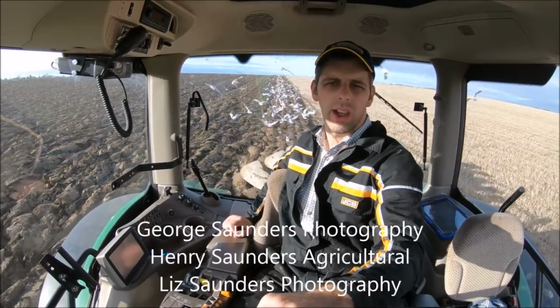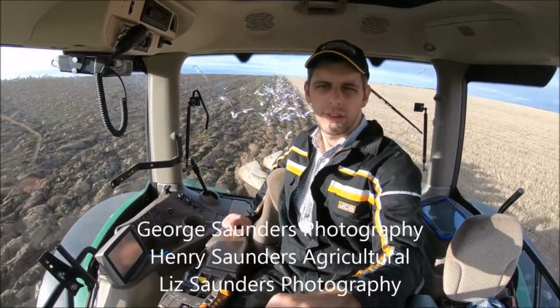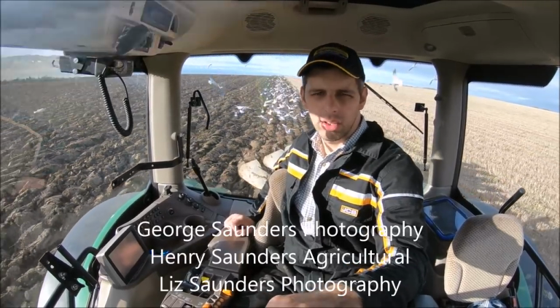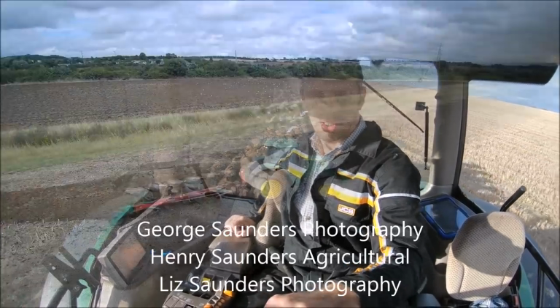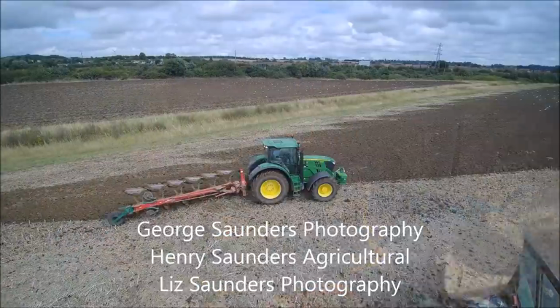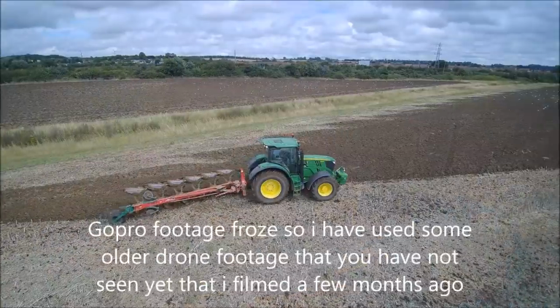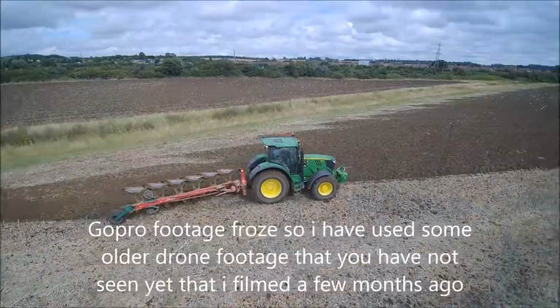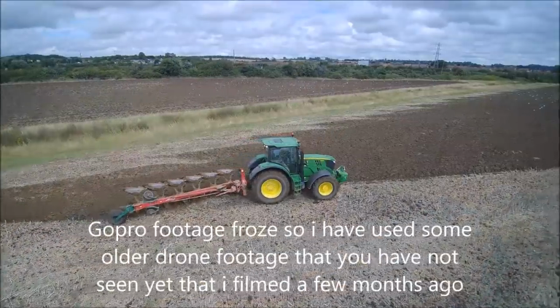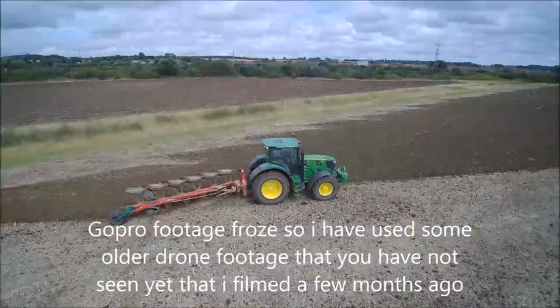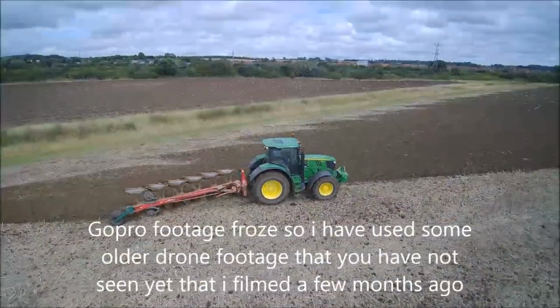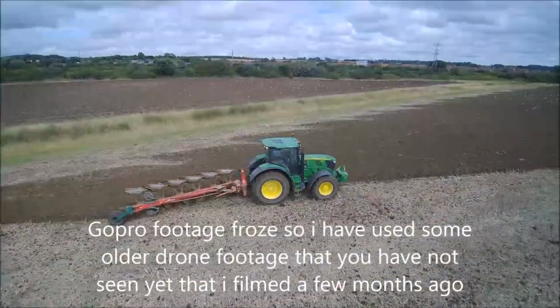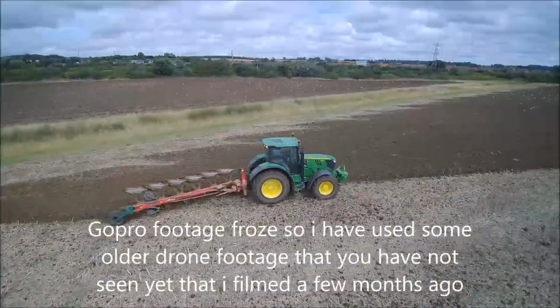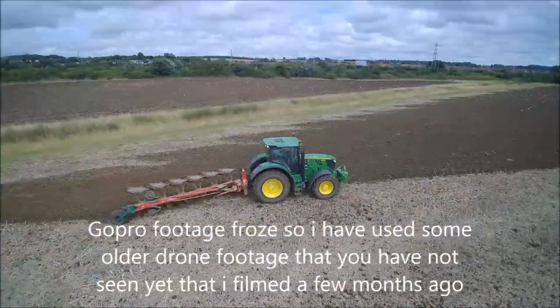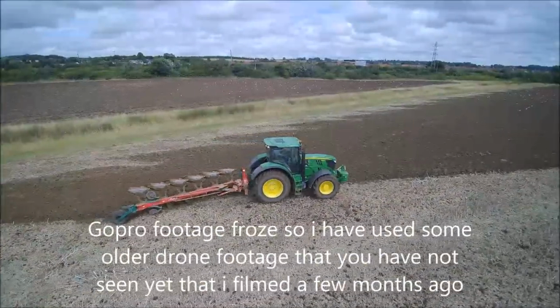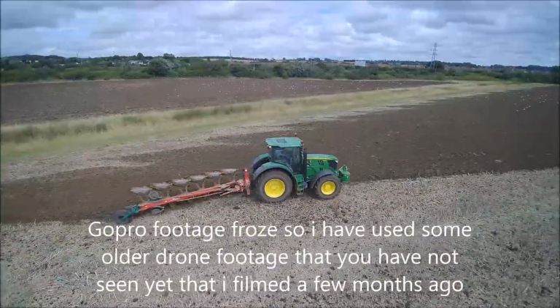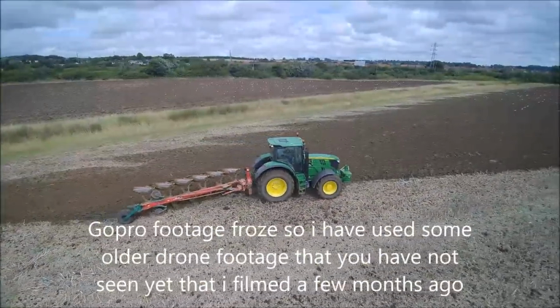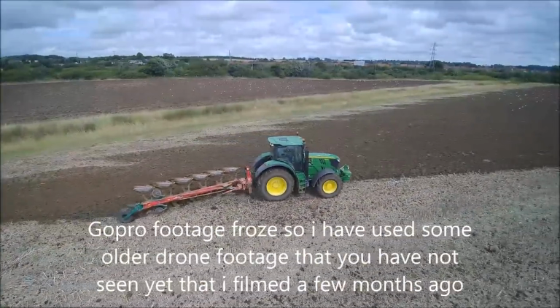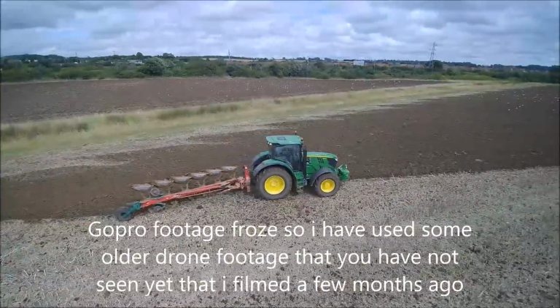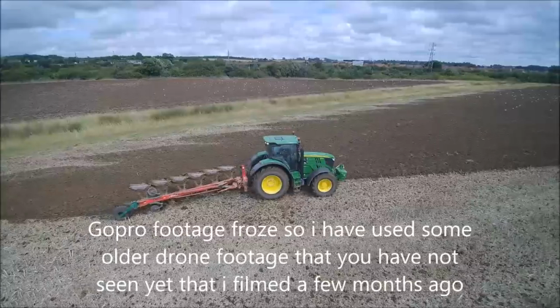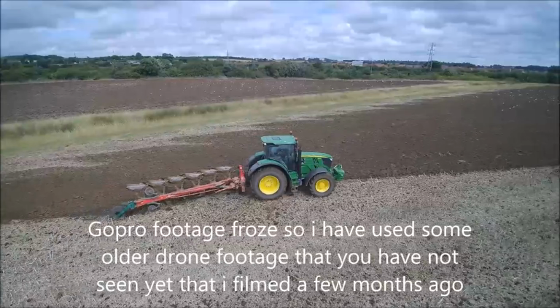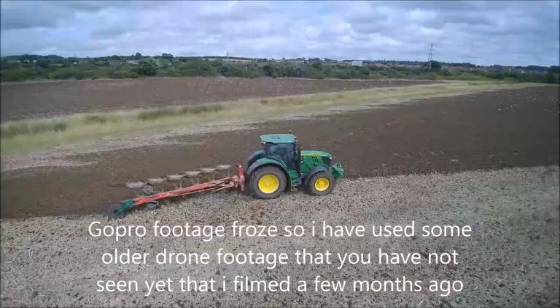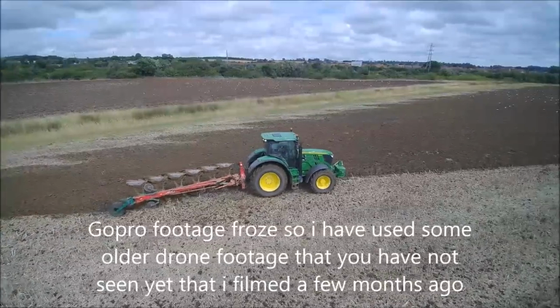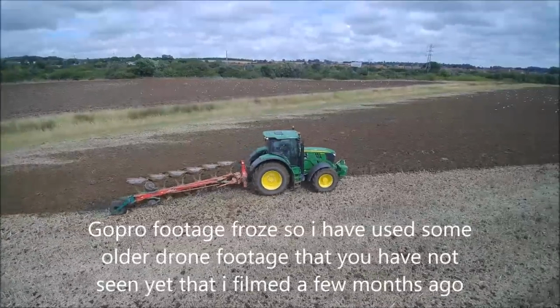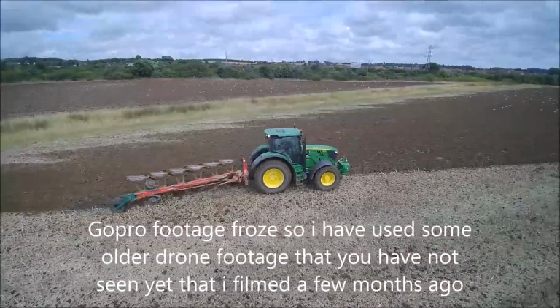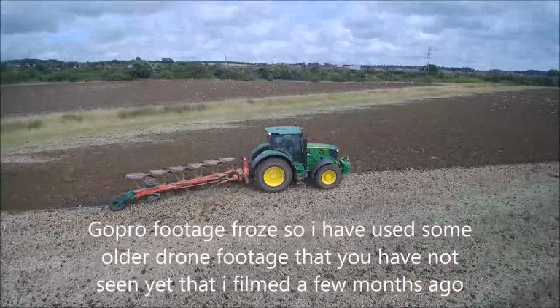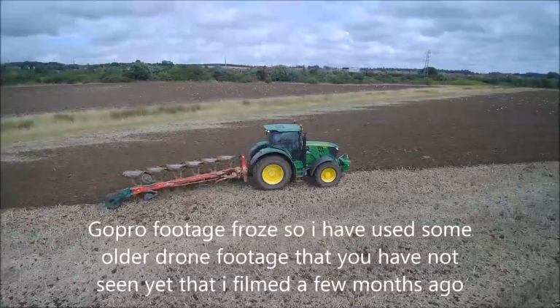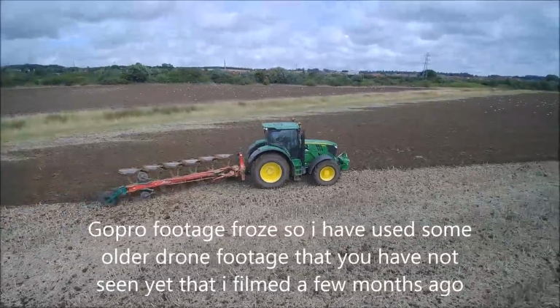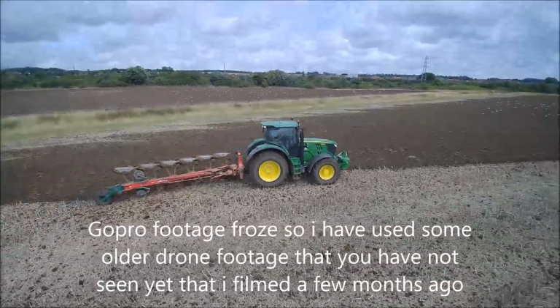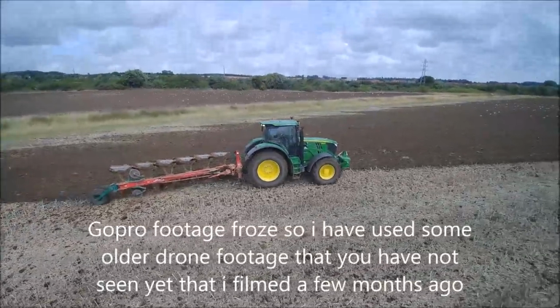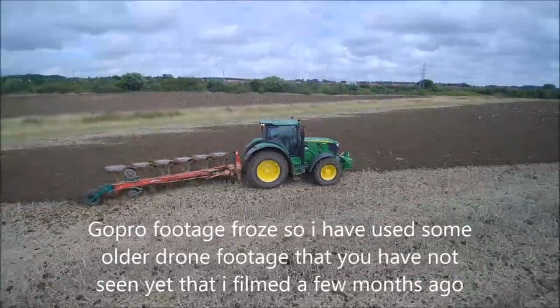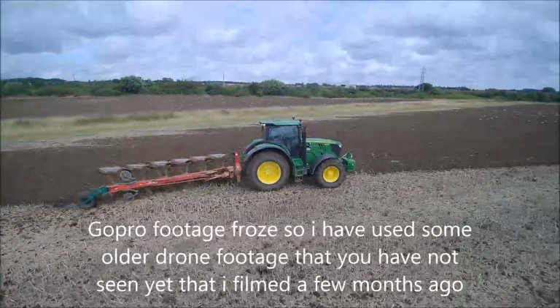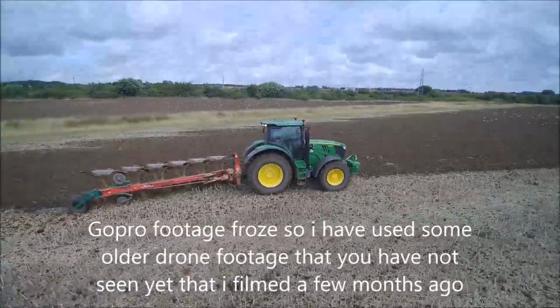Howdy folks, how are we doing? Do you want to be doing a bit of ploughing today? A bit of ploughing to be doing.